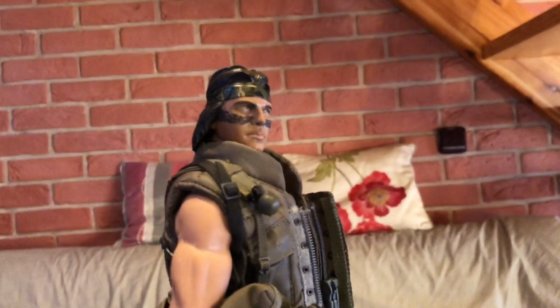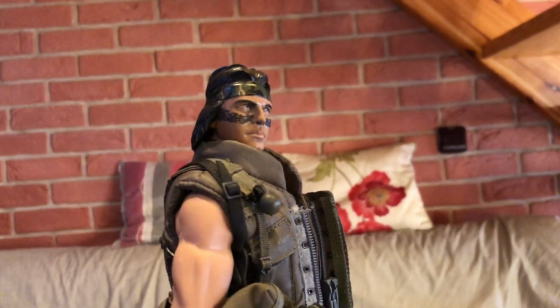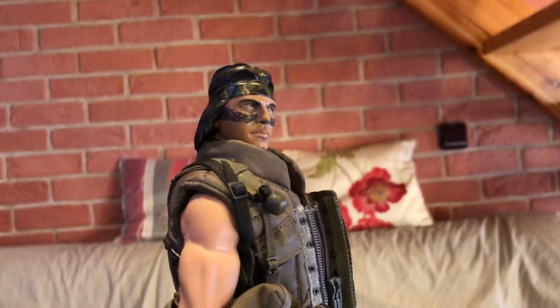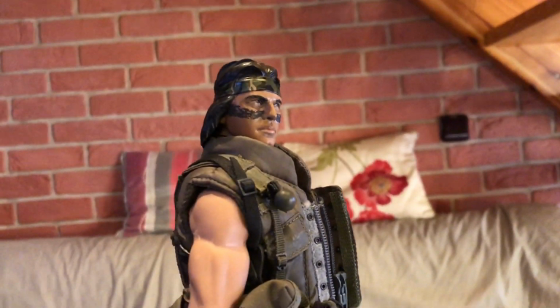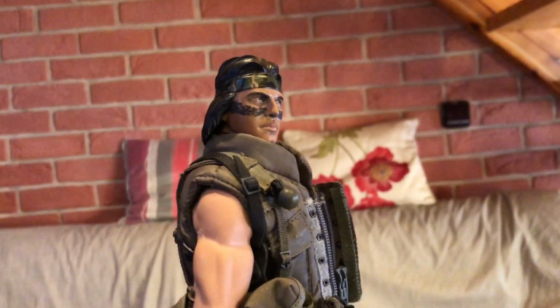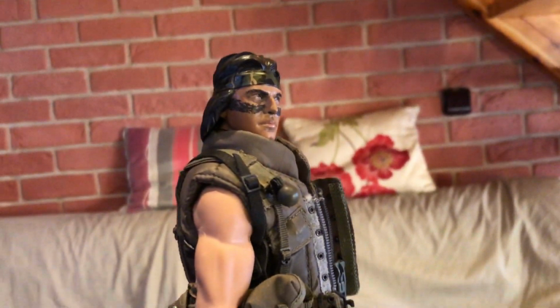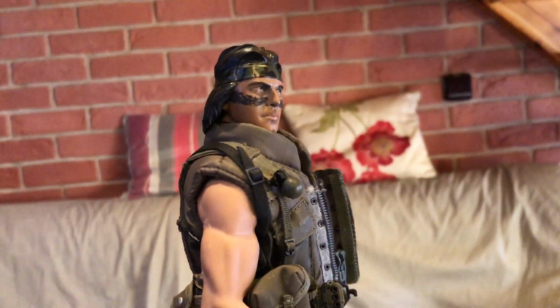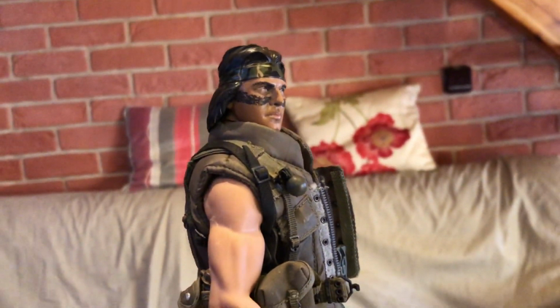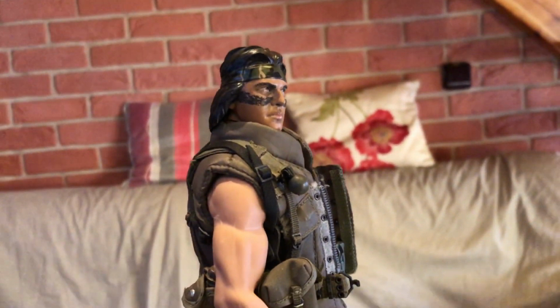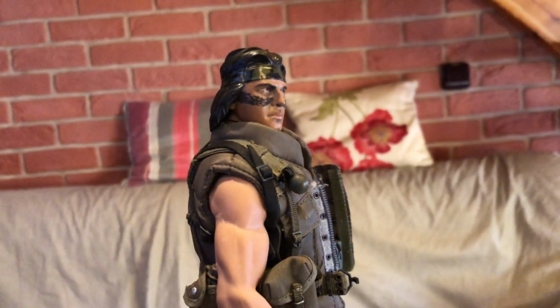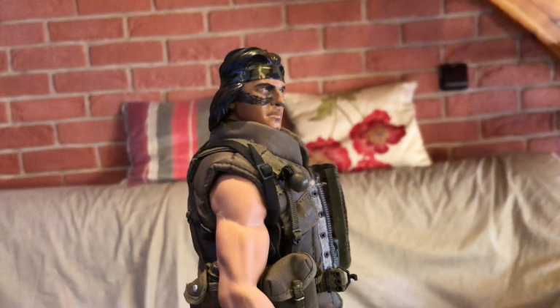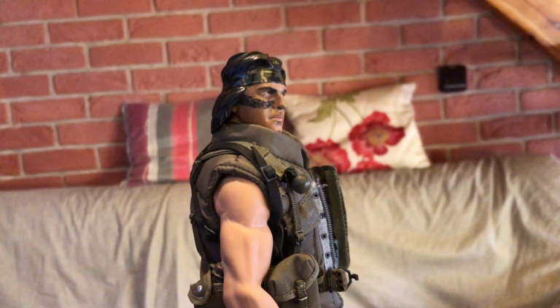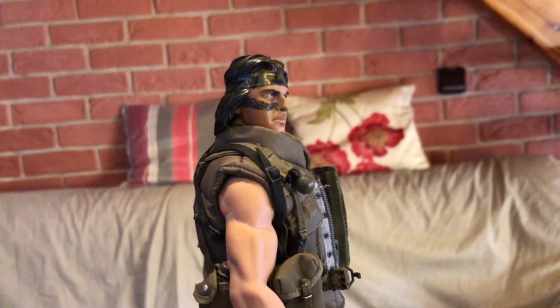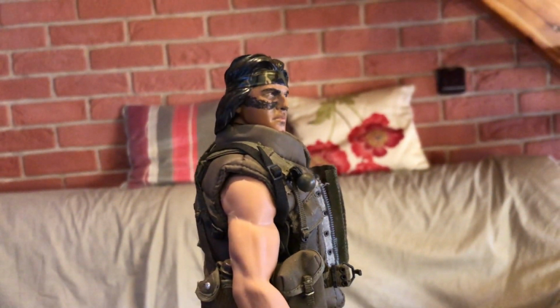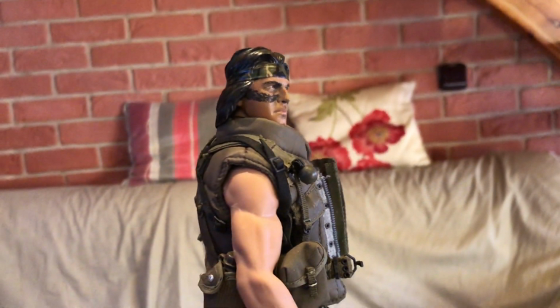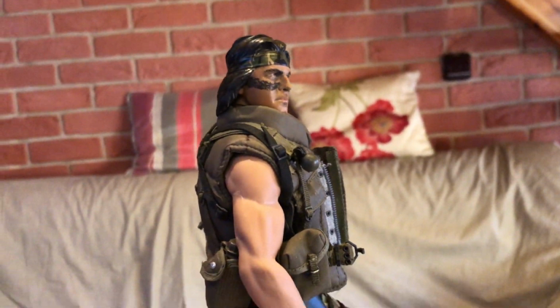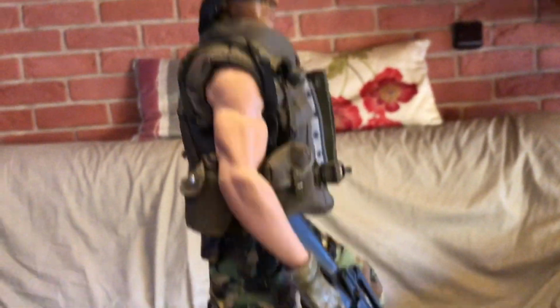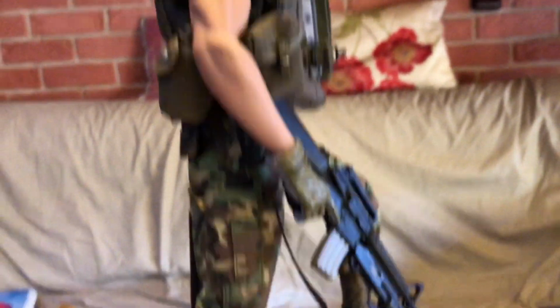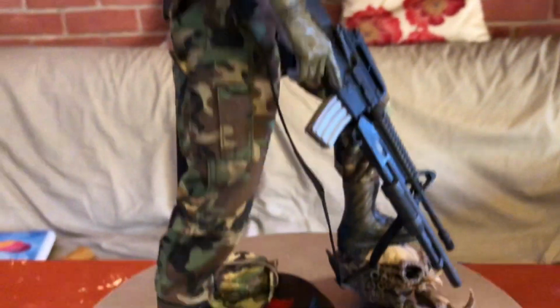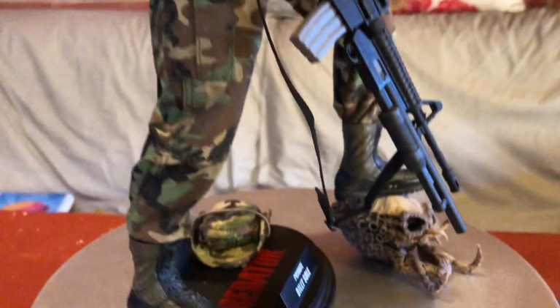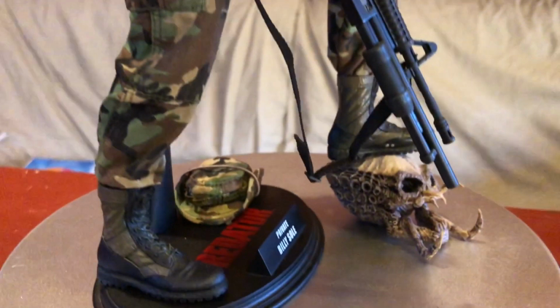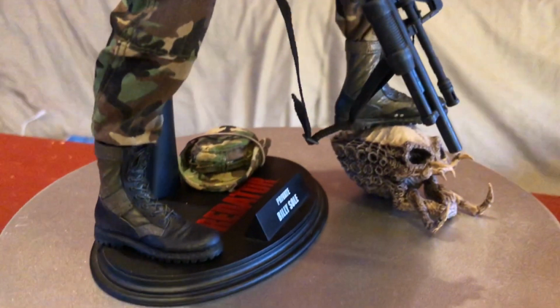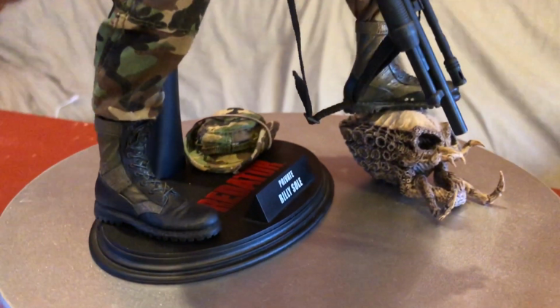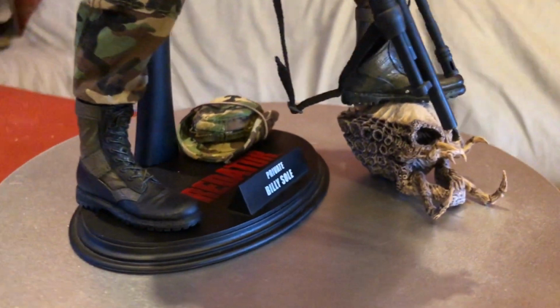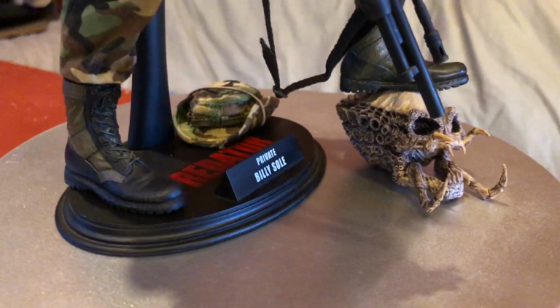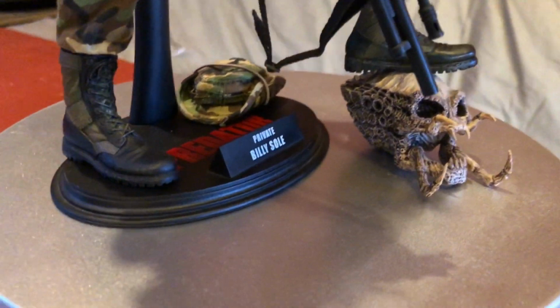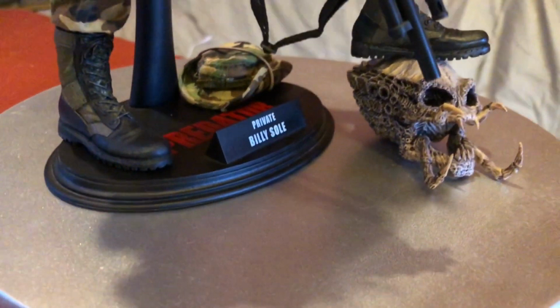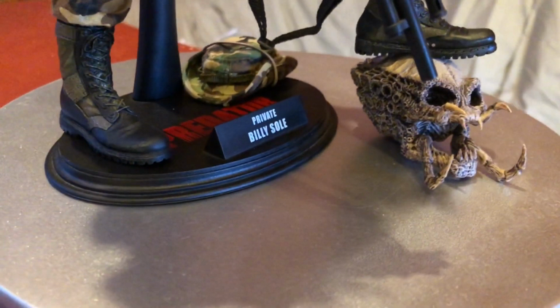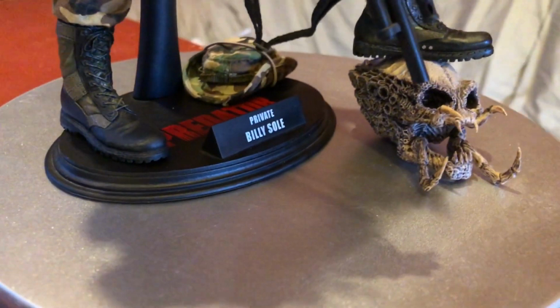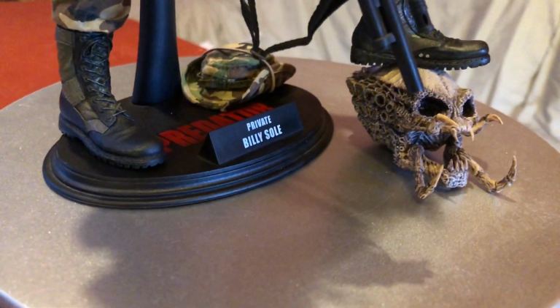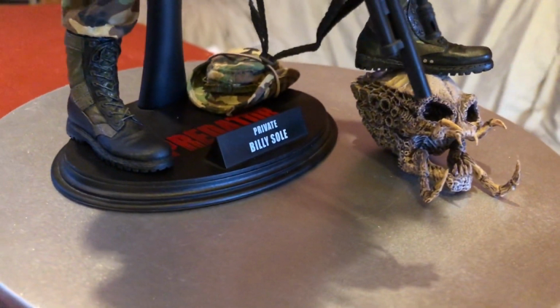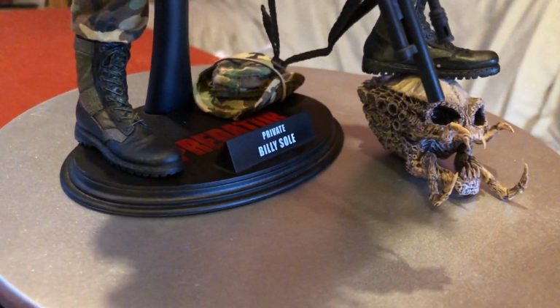Tak jsem si ho prostě takhle přemaloval. Jsem tomu rád, protože aspoň takhle už je opravdu patrný, že to je Billy.